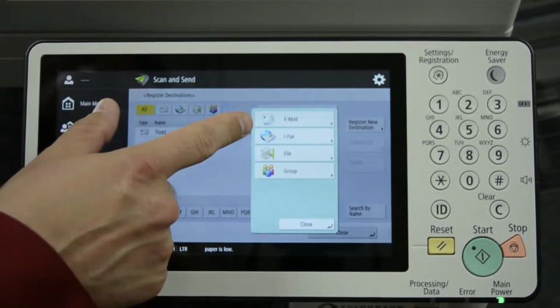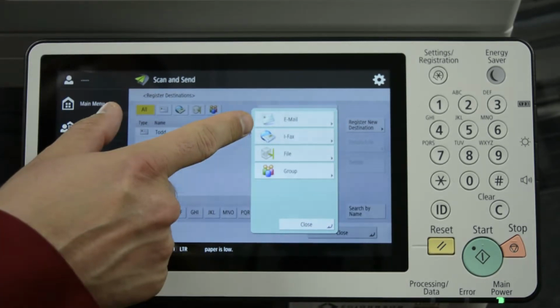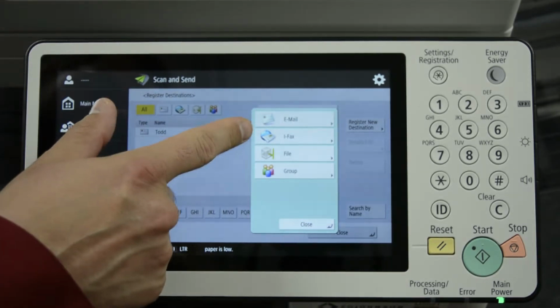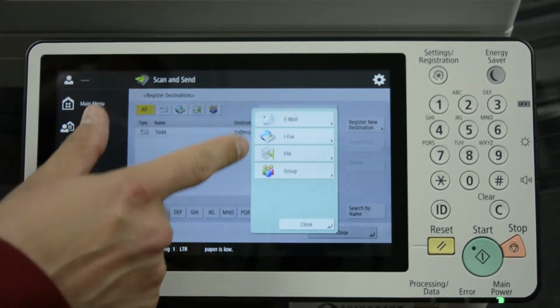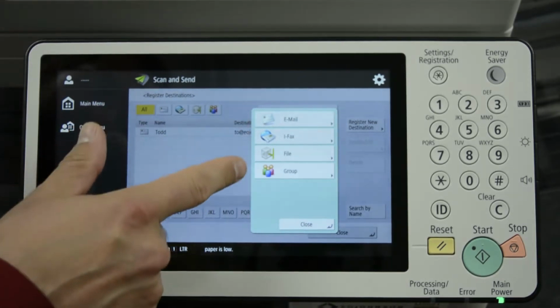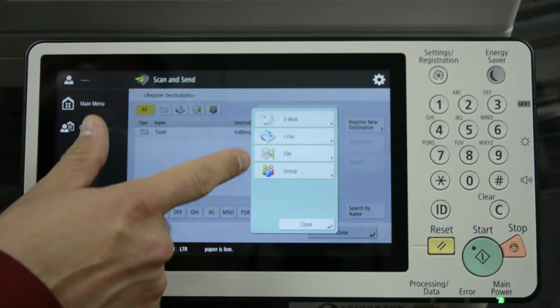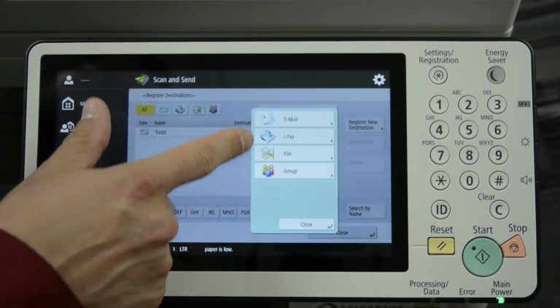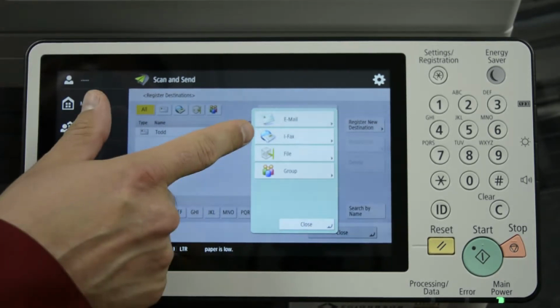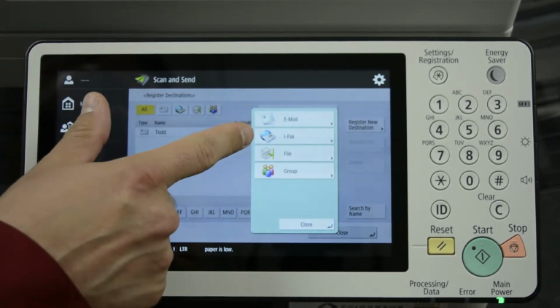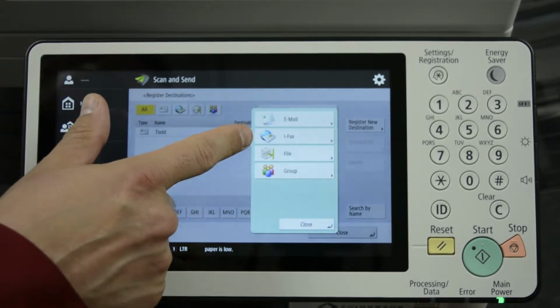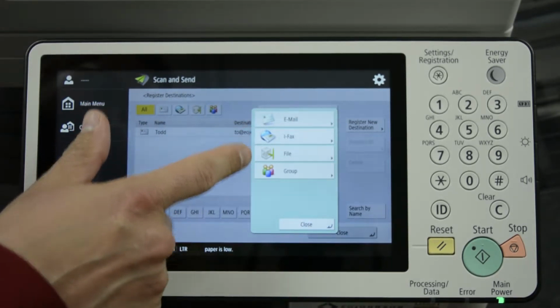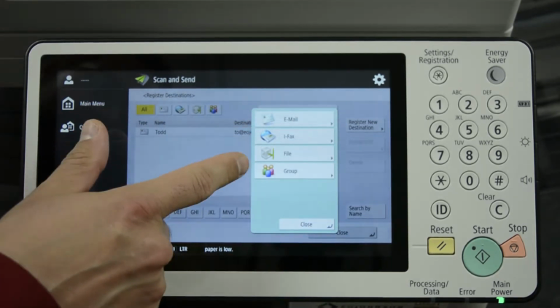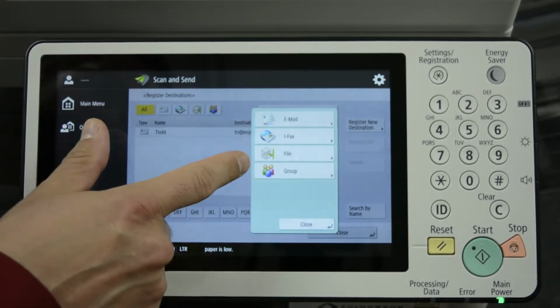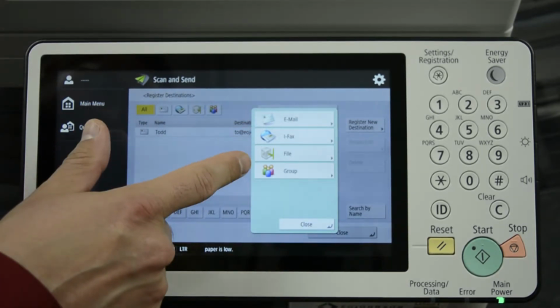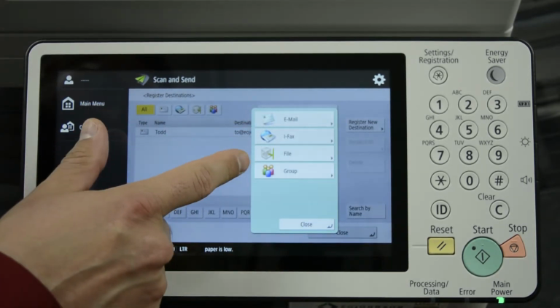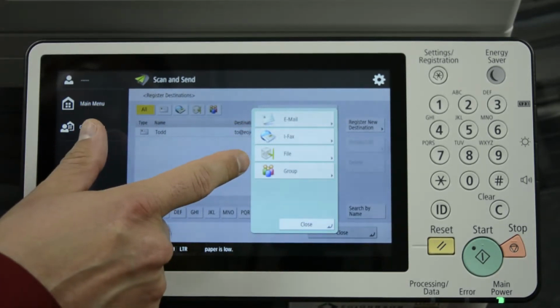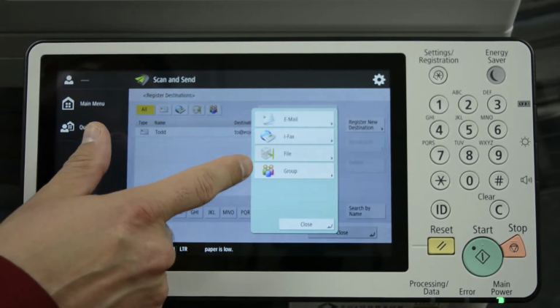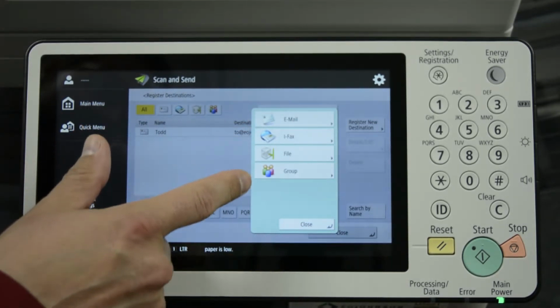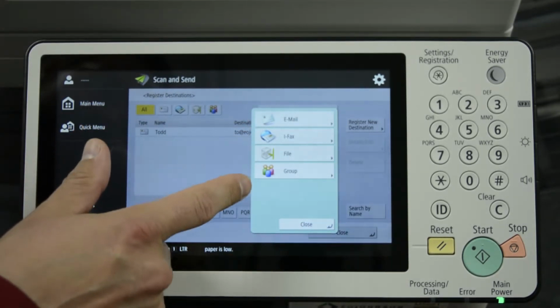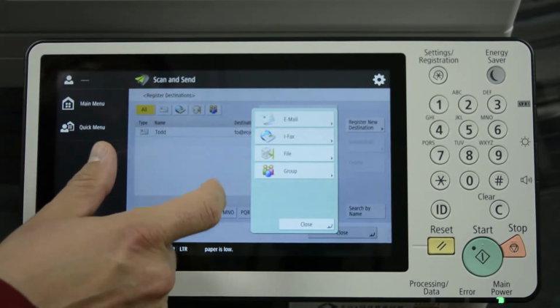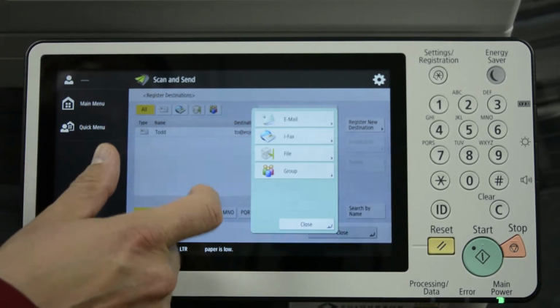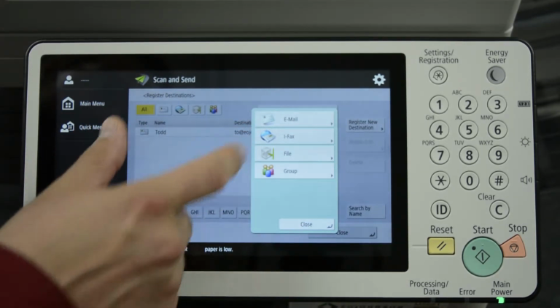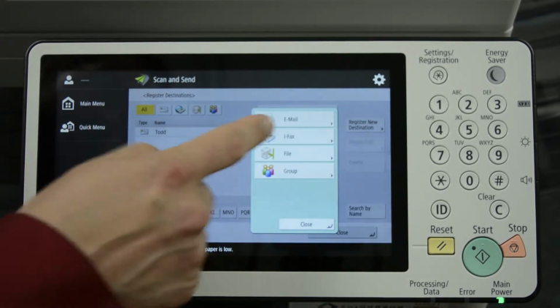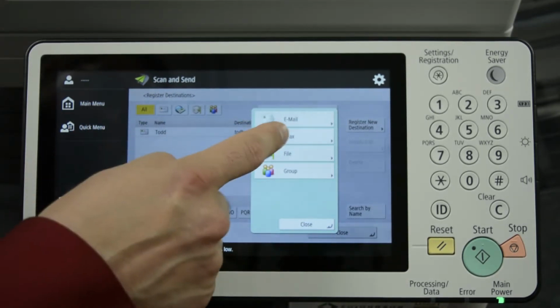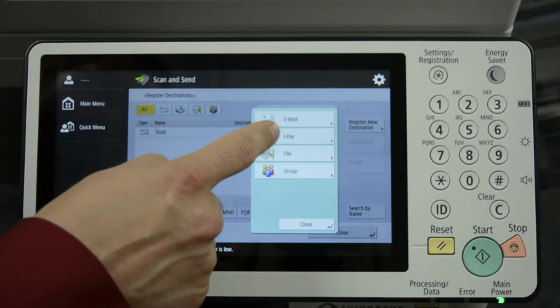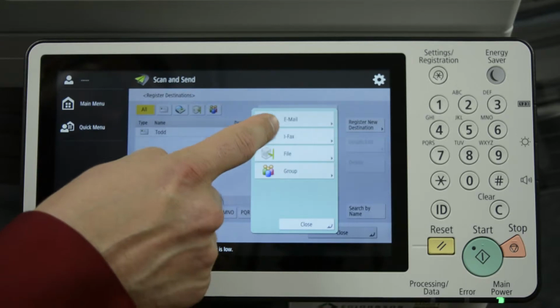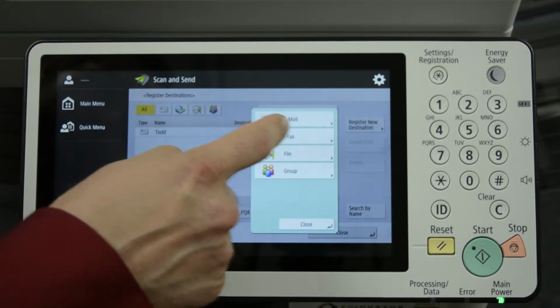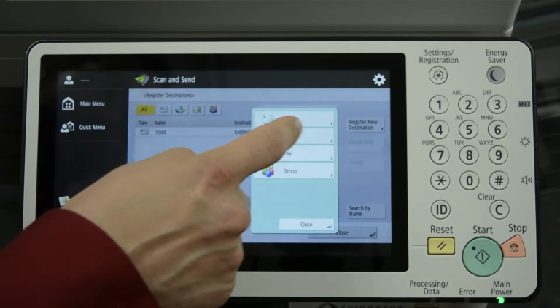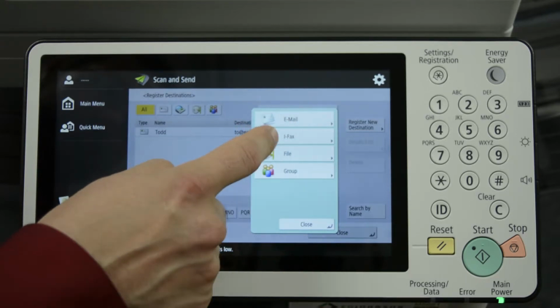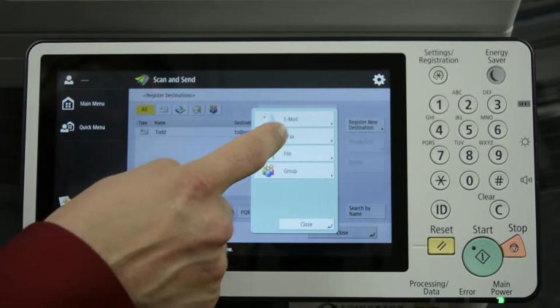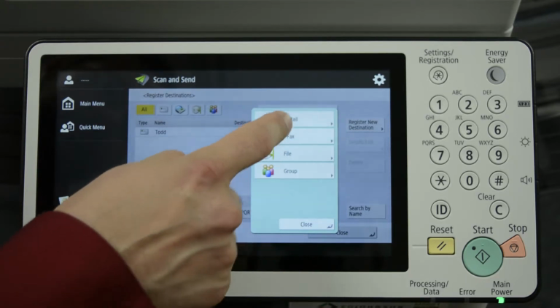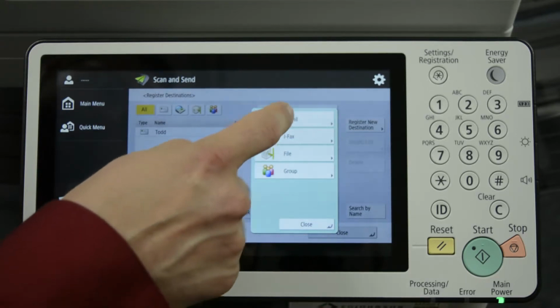Your choices are email, ifax, file, or group. We'll be using email.